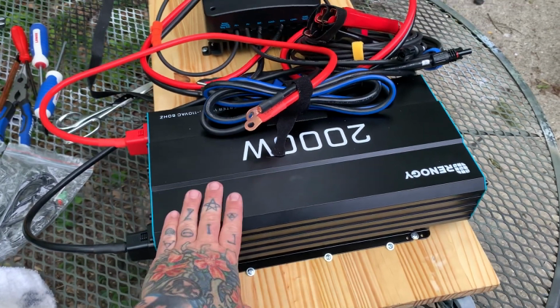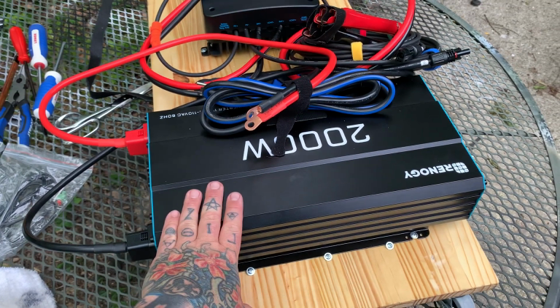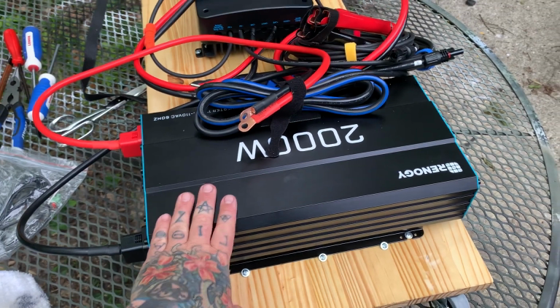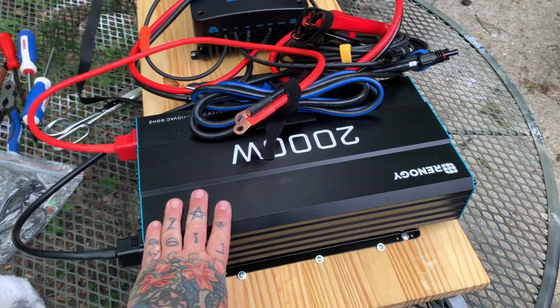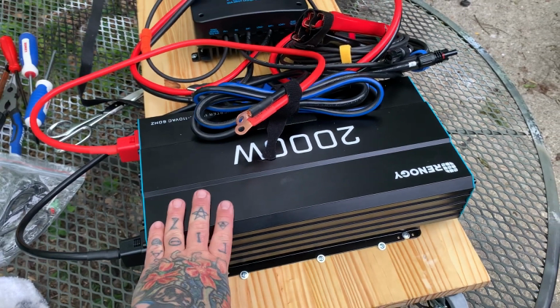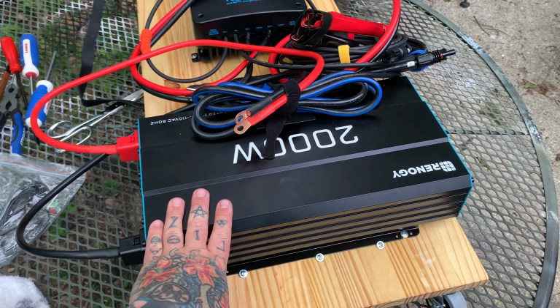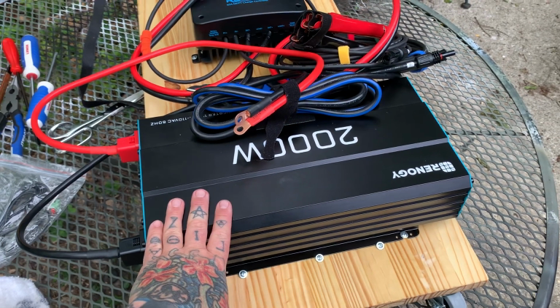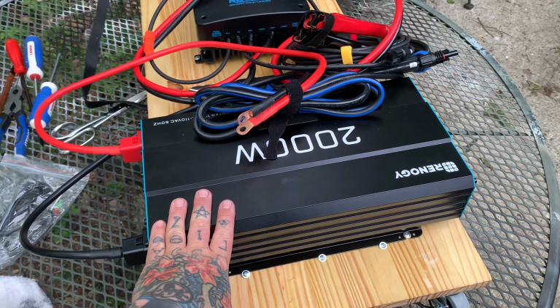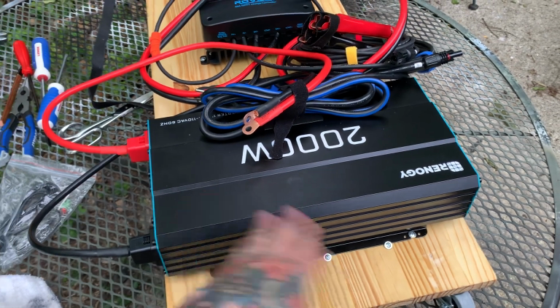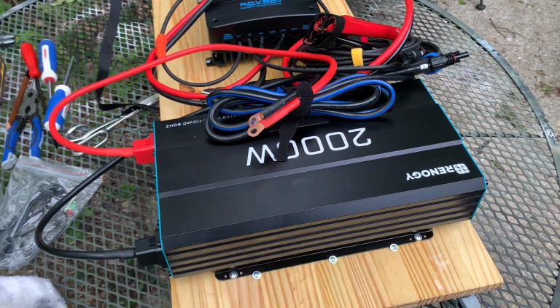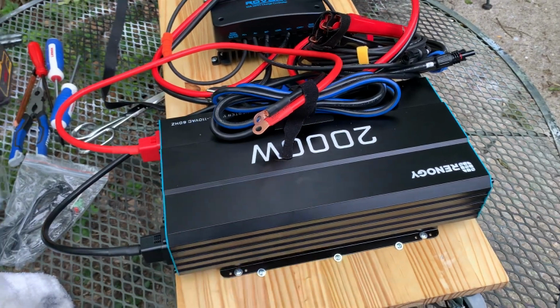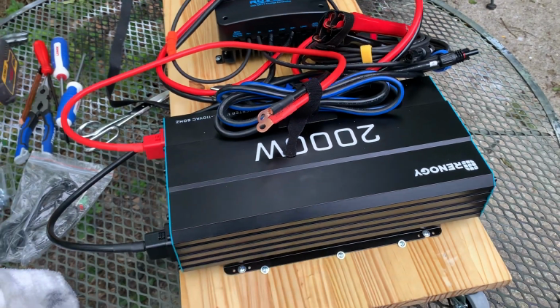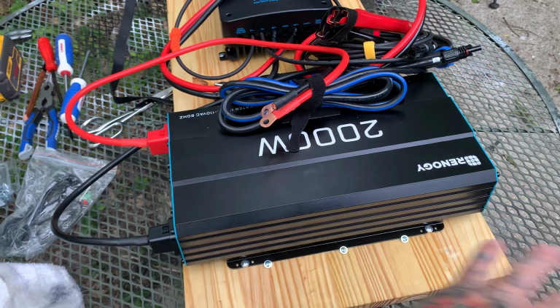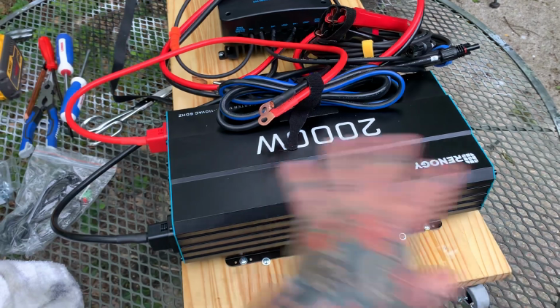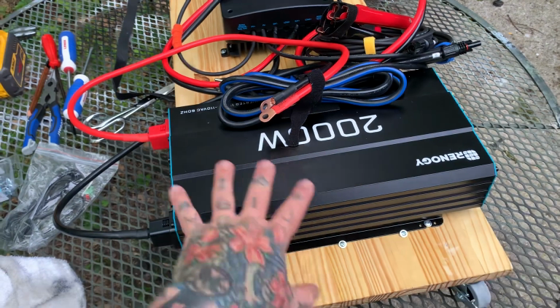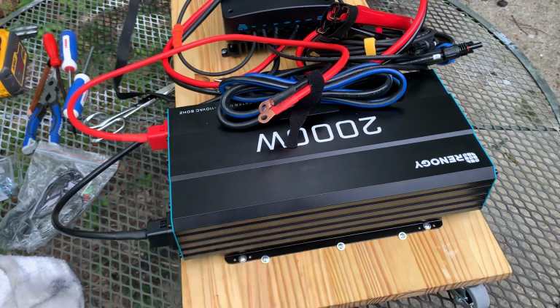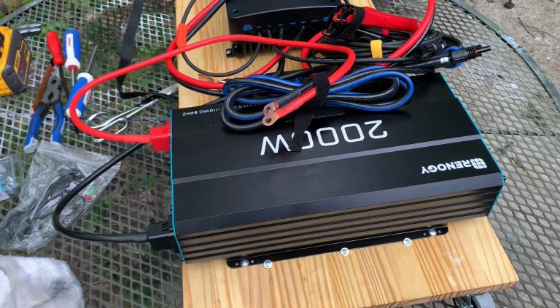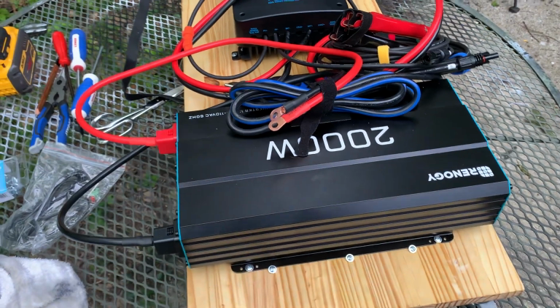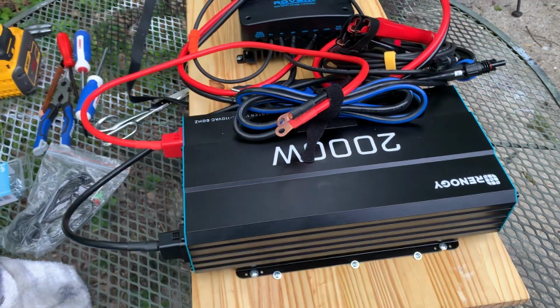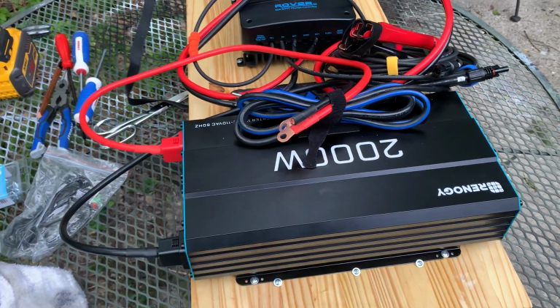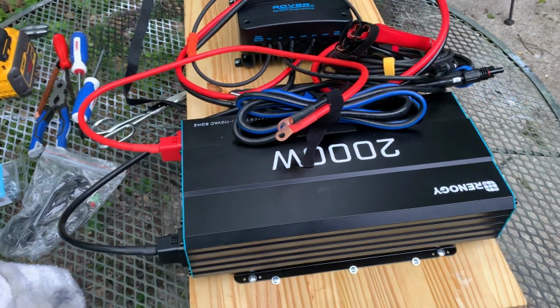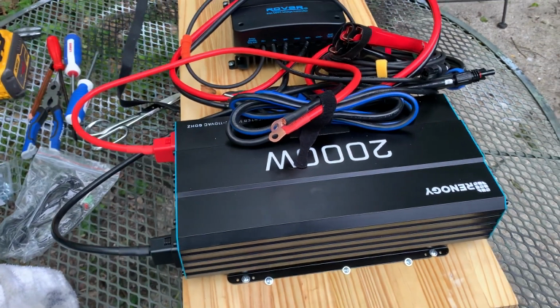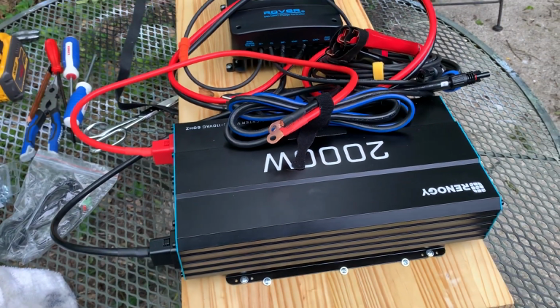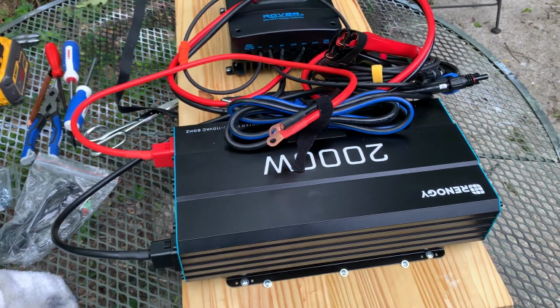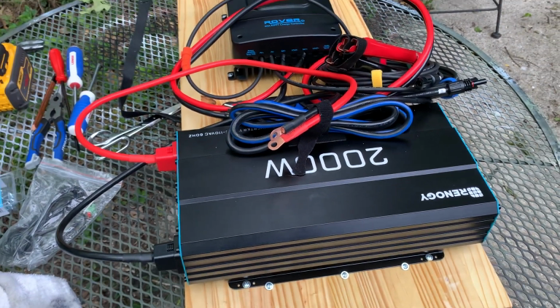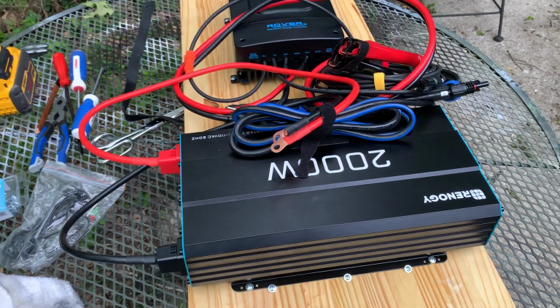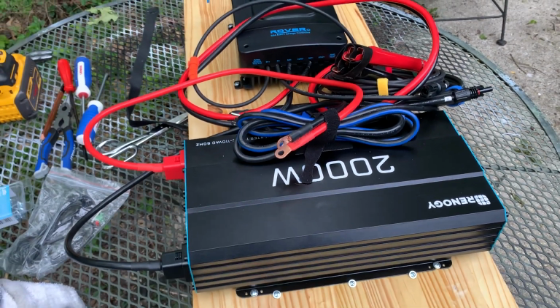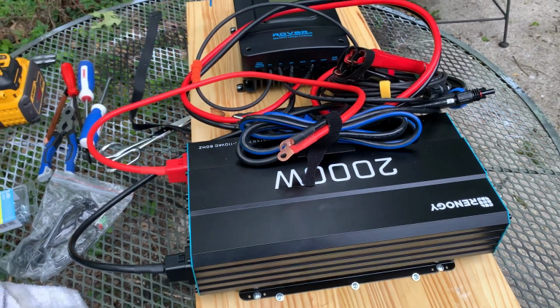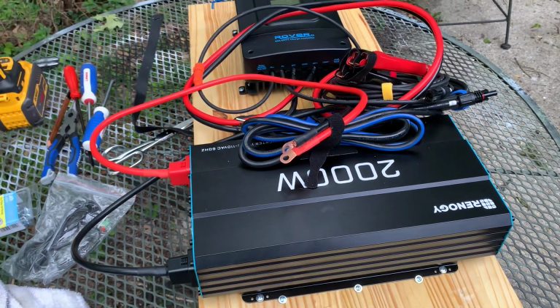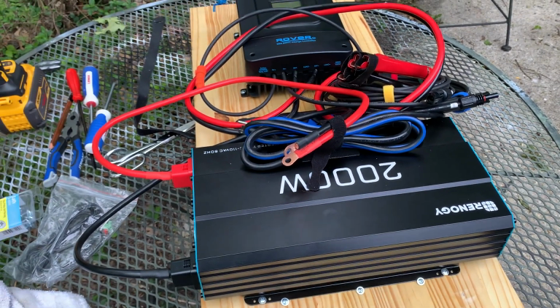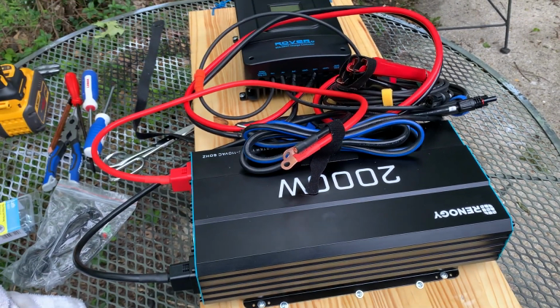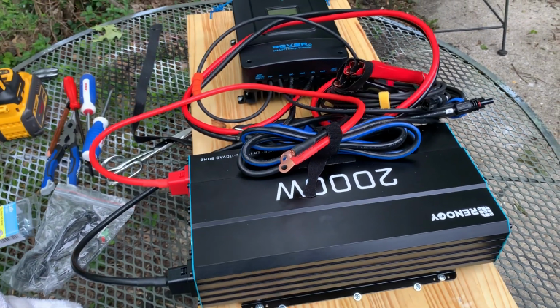The 2,000-watt inverter is really cheap on sale right now at Renogy.com. I have no affiliate links and I'm not connected with Renogy.